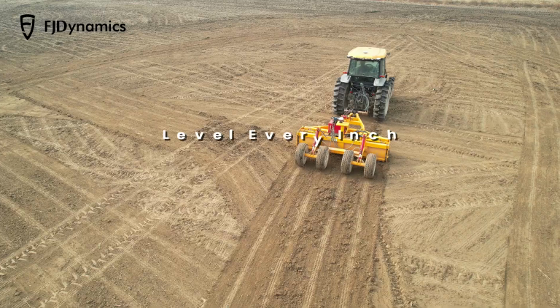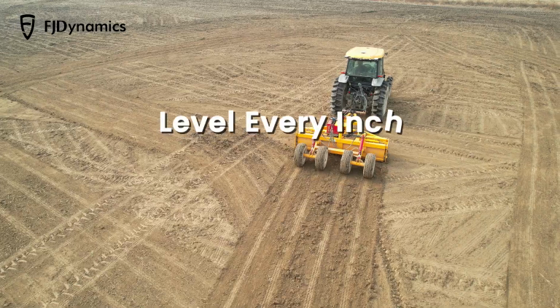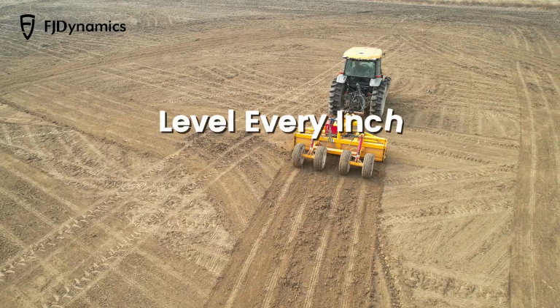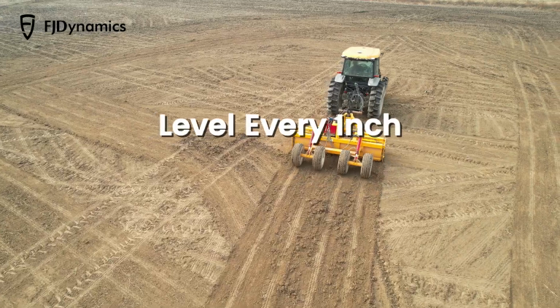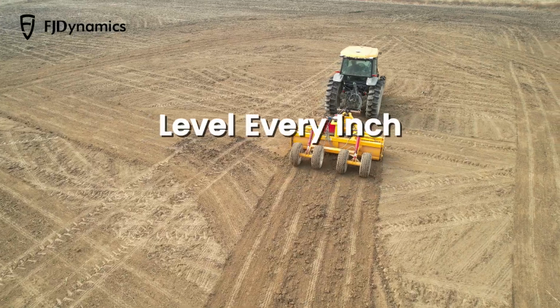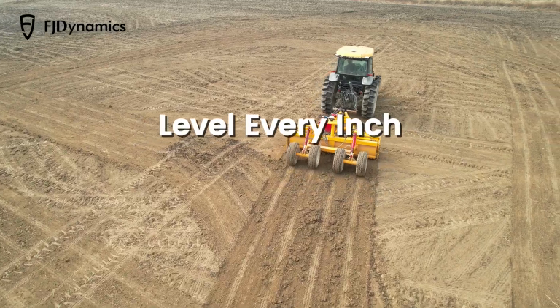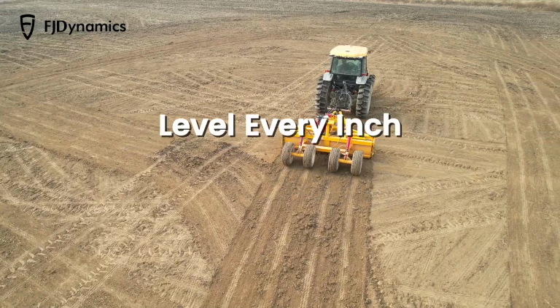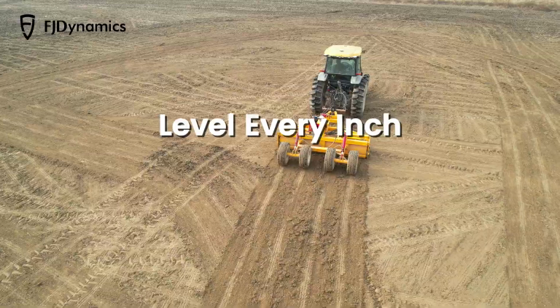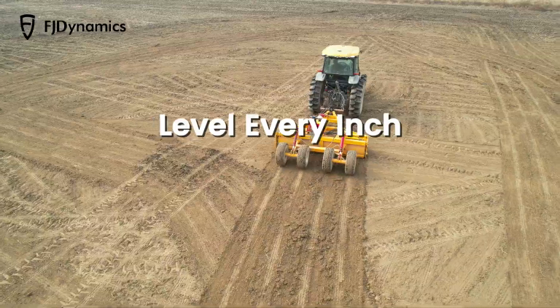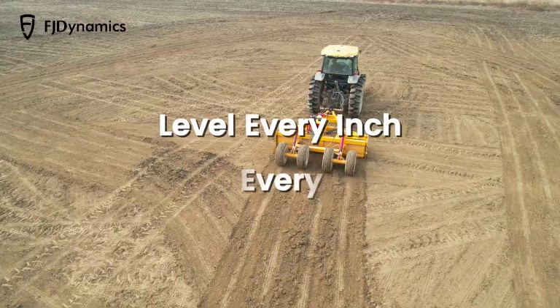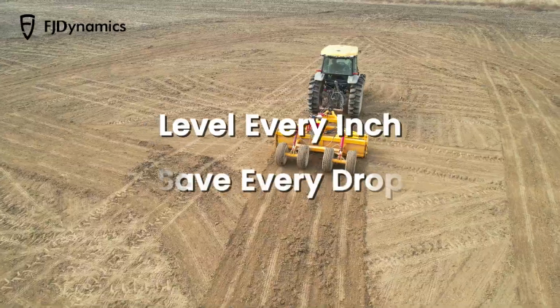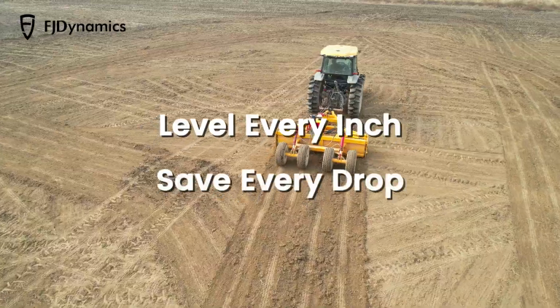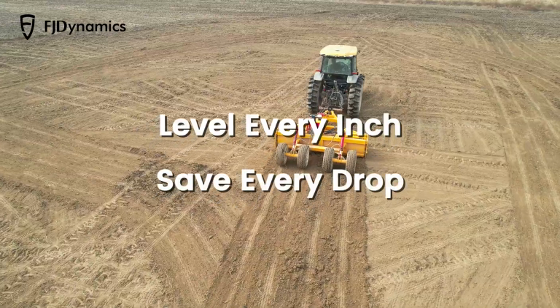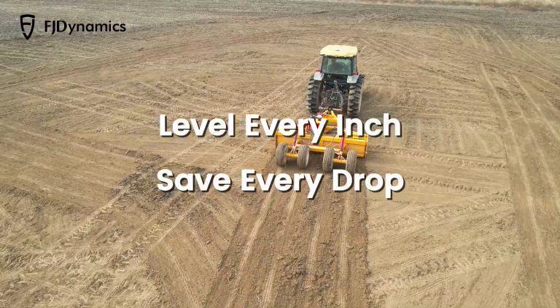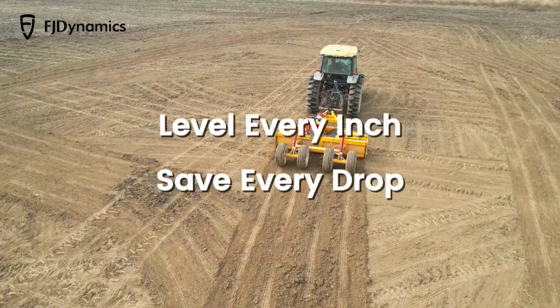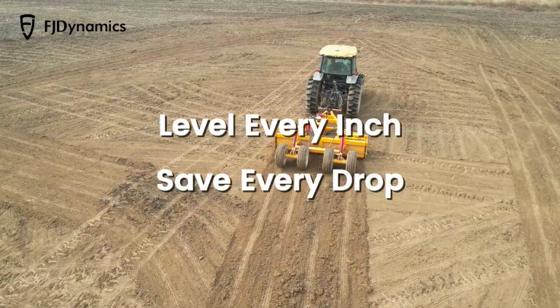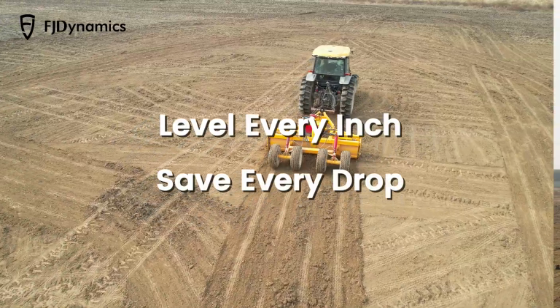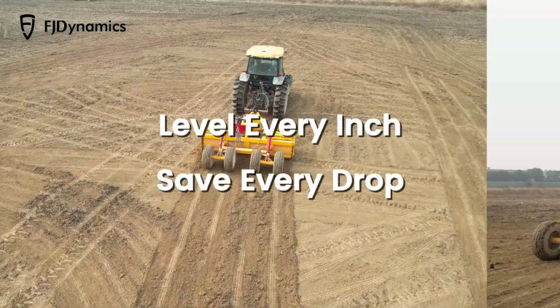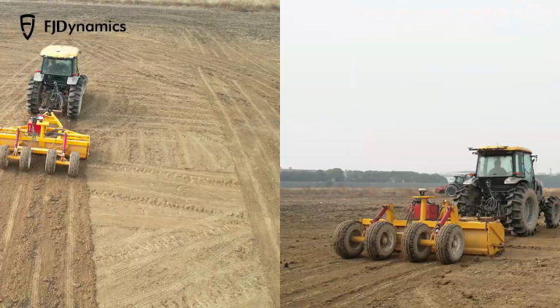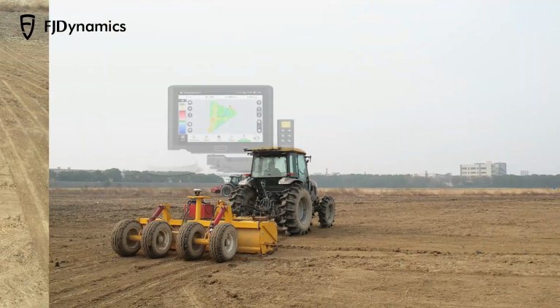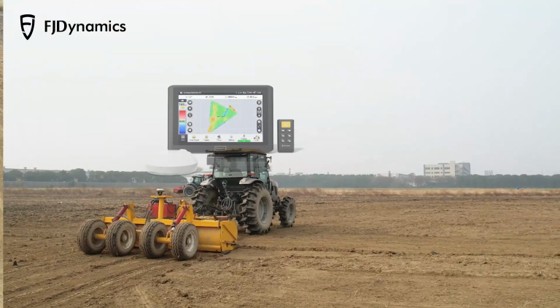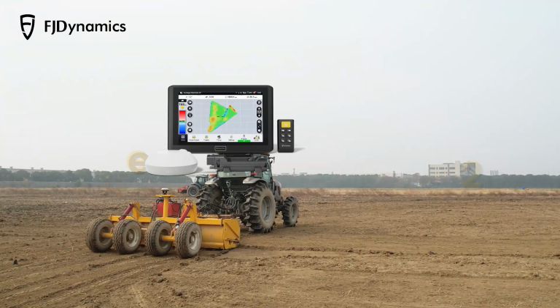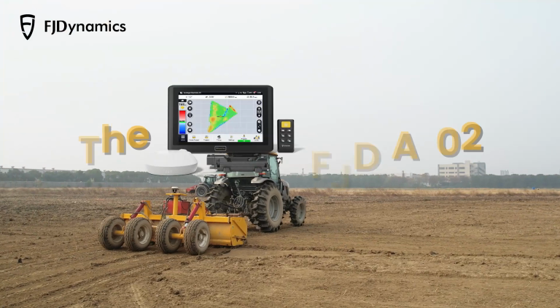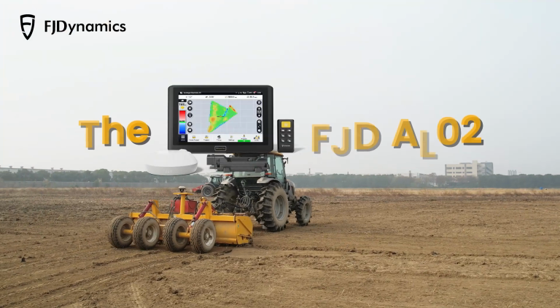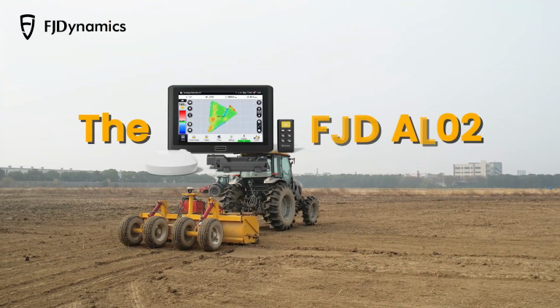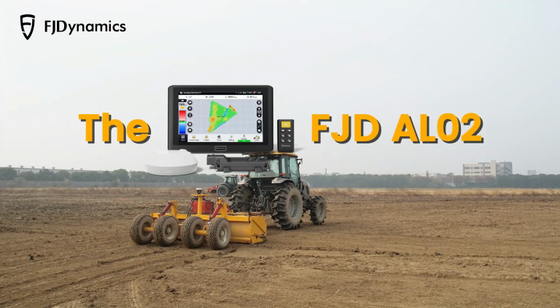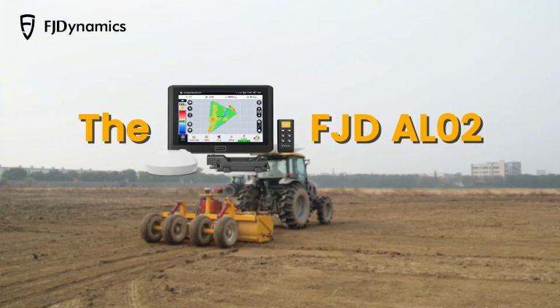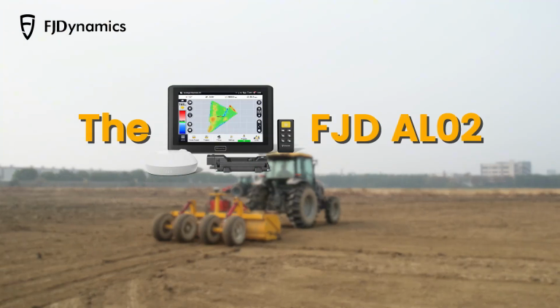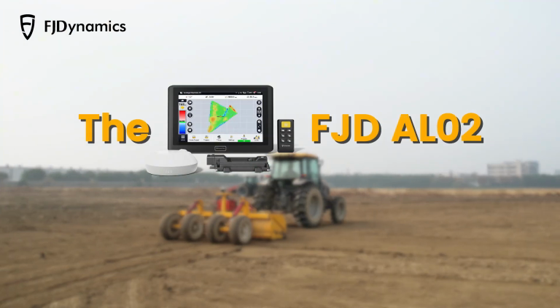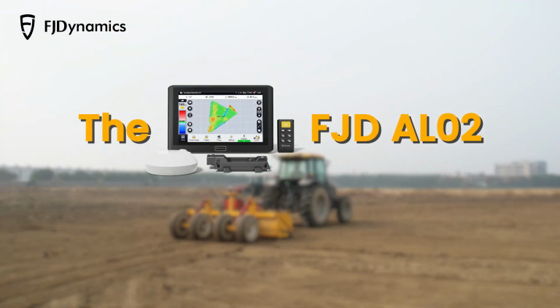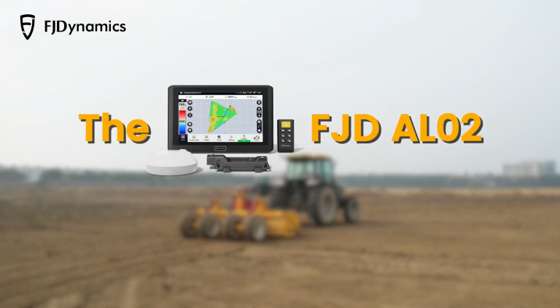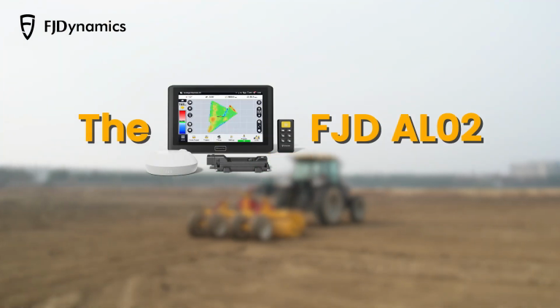Level every inch, save every drop. The FJD AL-02, the best land leveling system.